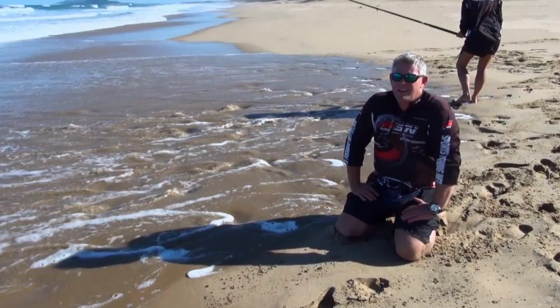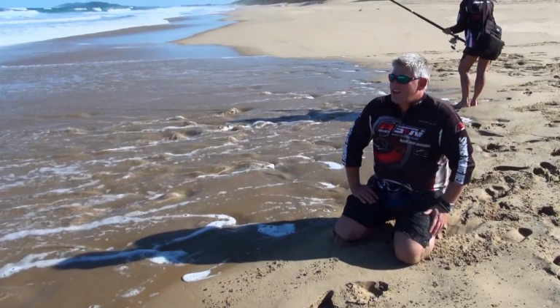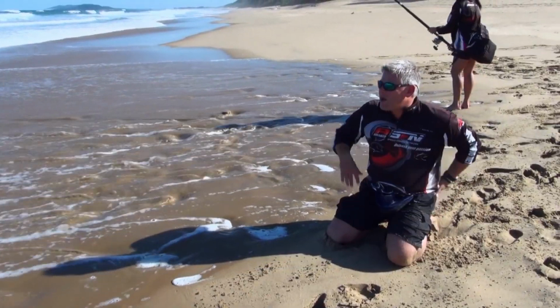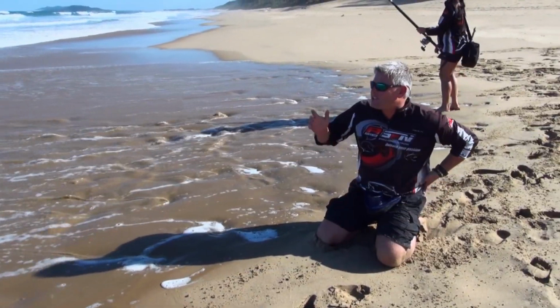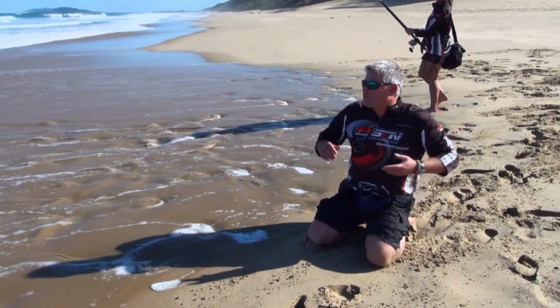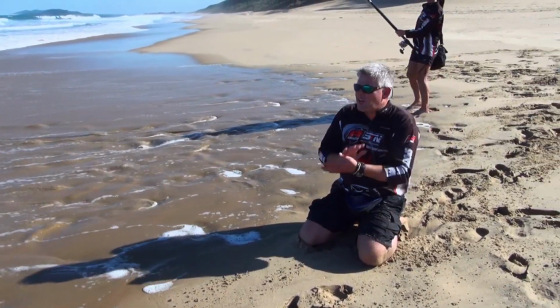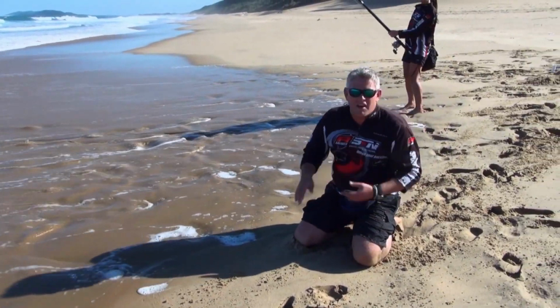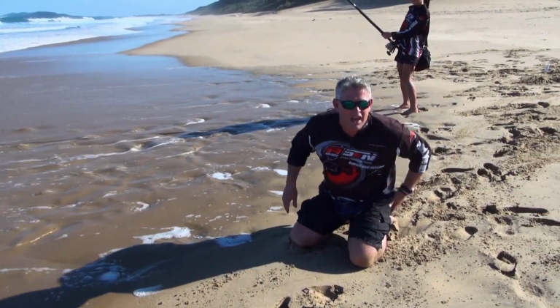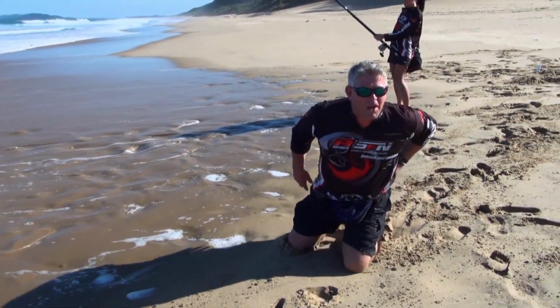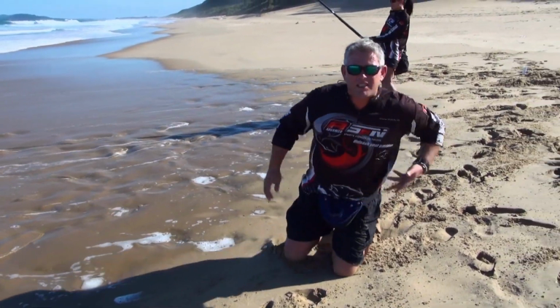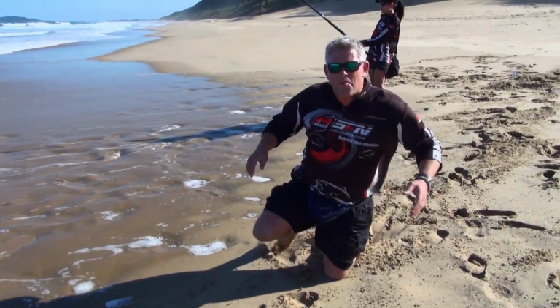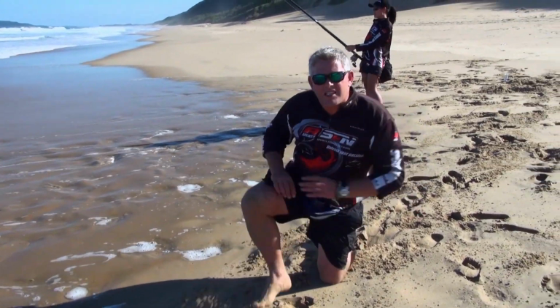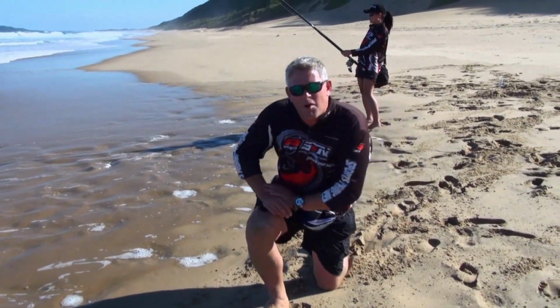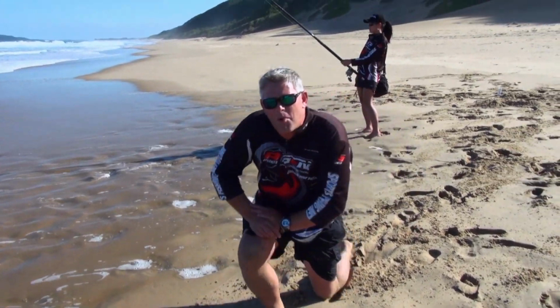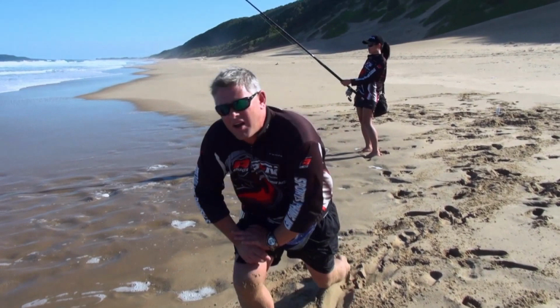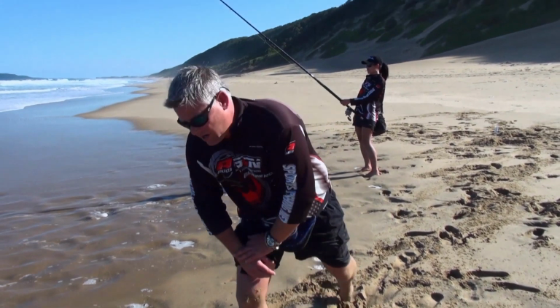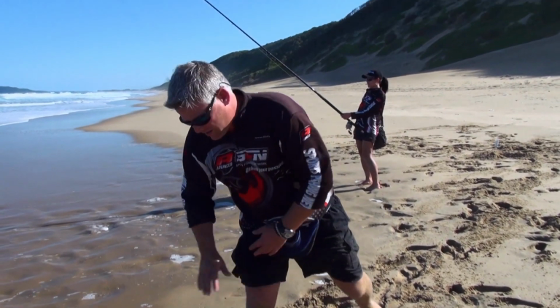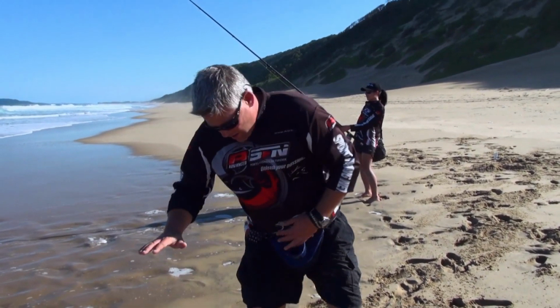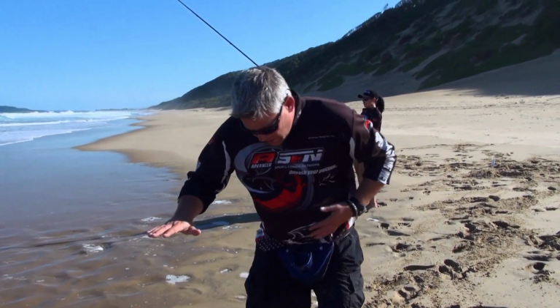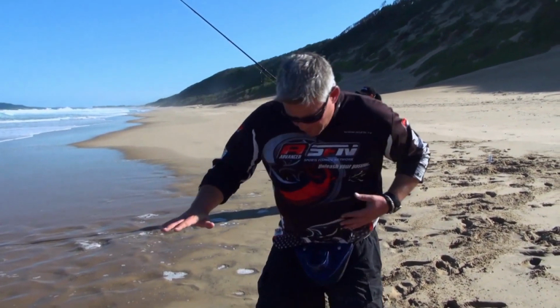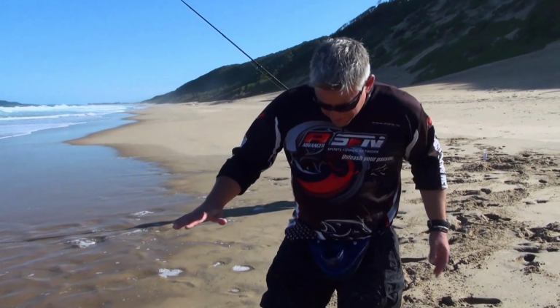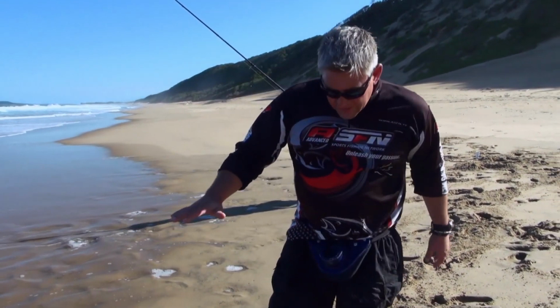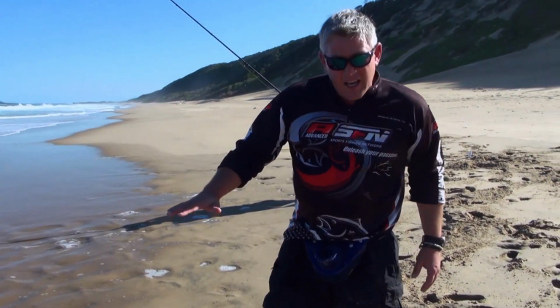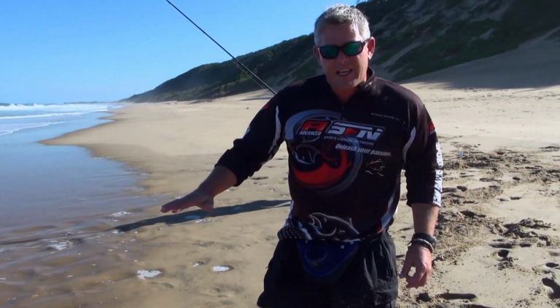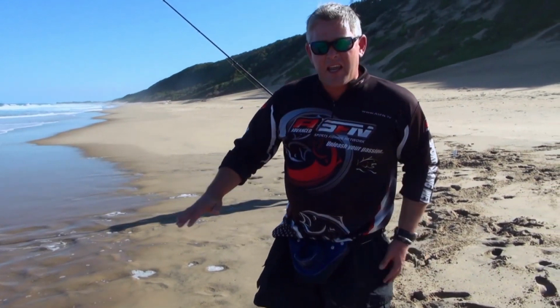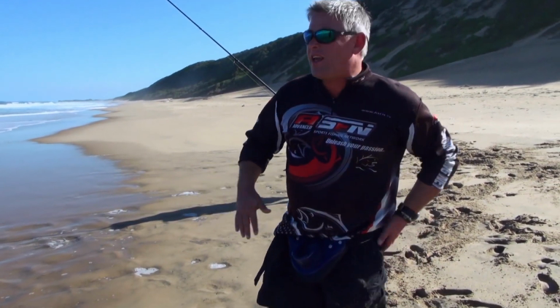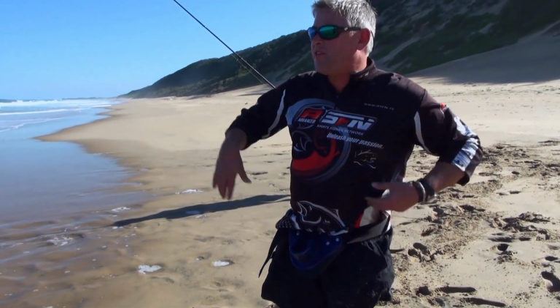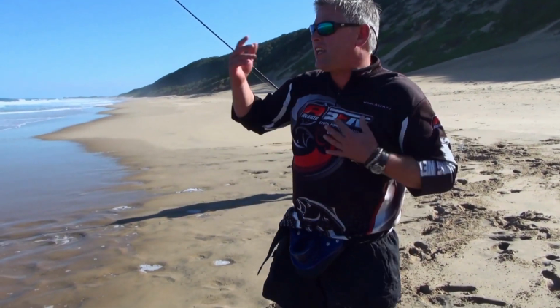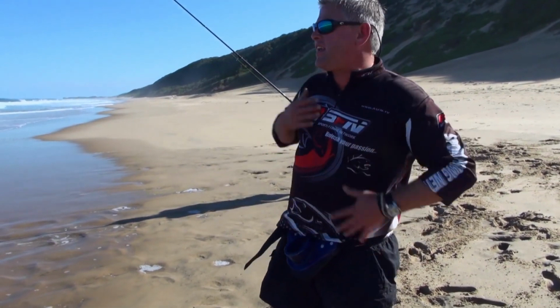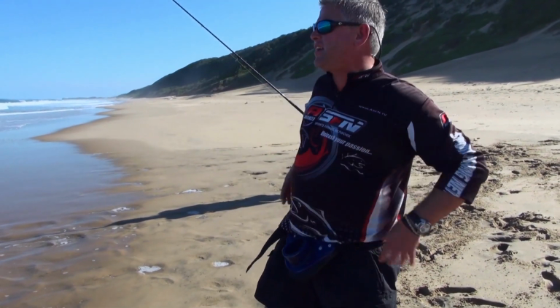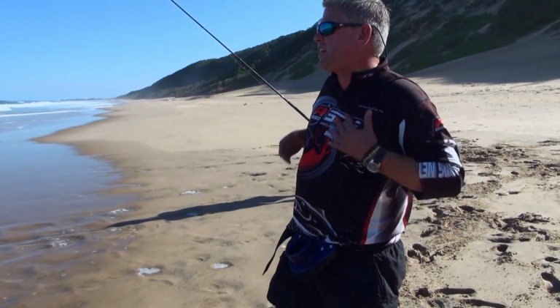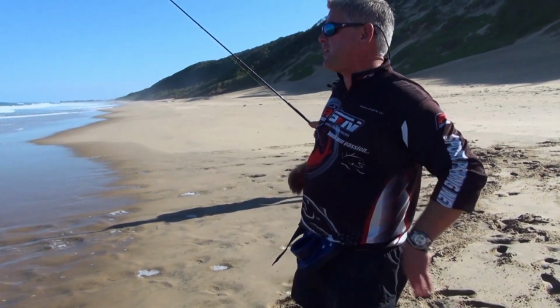That was a fish of a lifetime — that was a massive pompano, about this size in length, over 10 kilos, that fish.